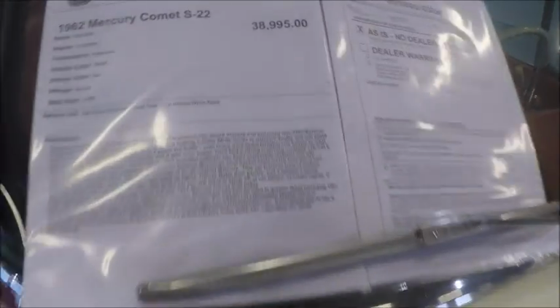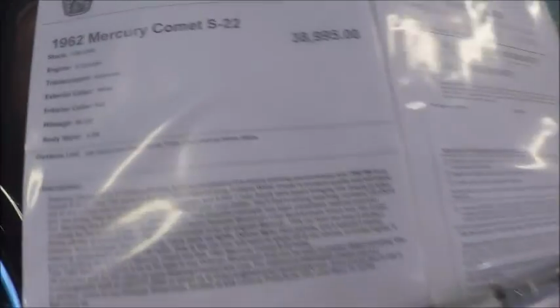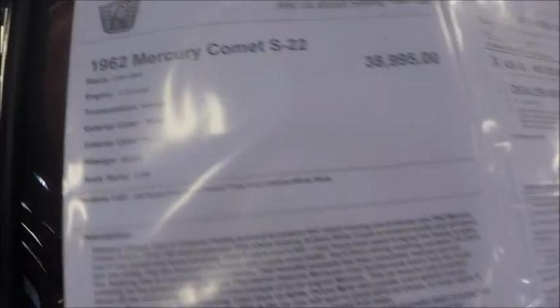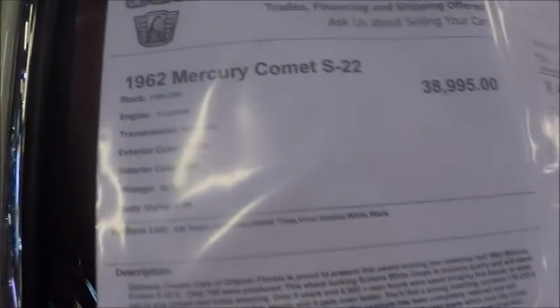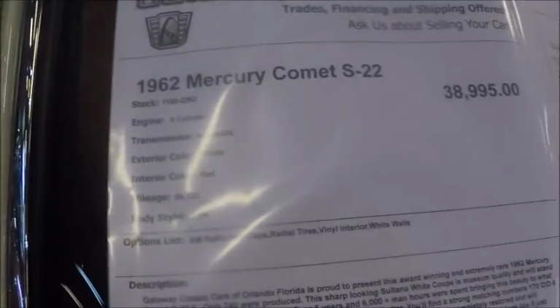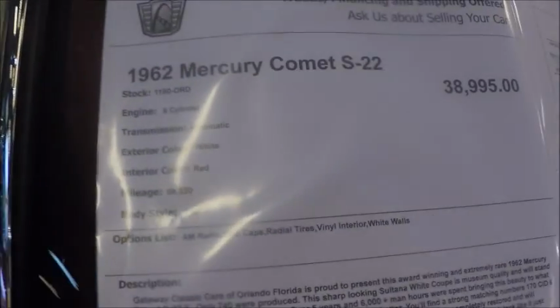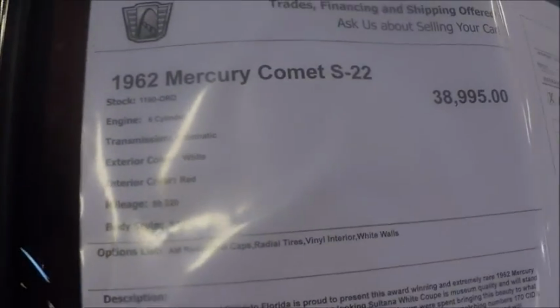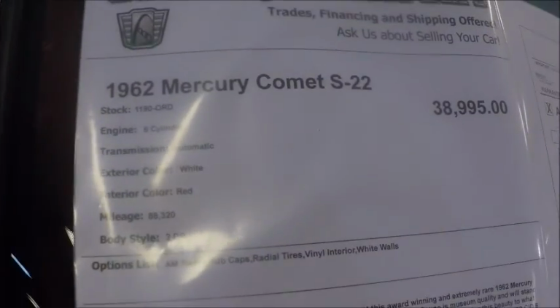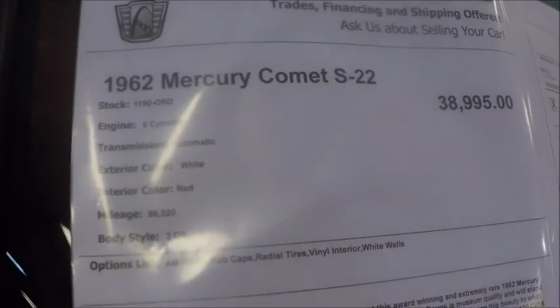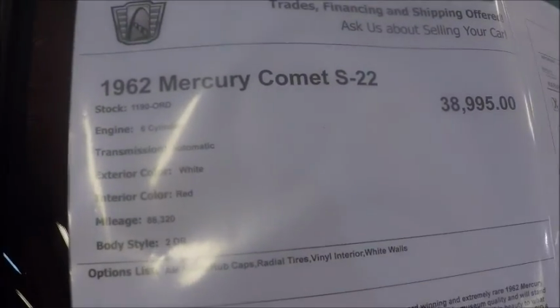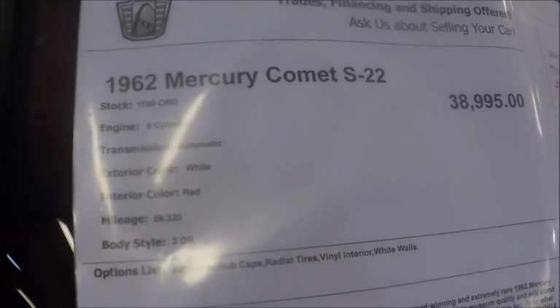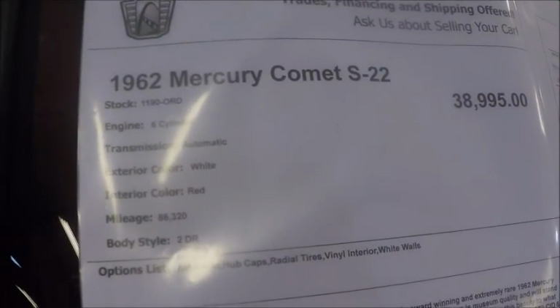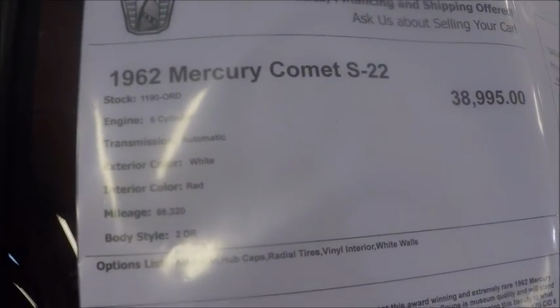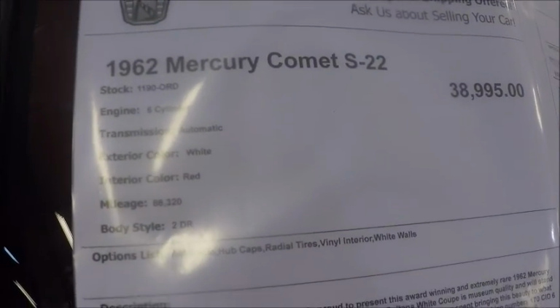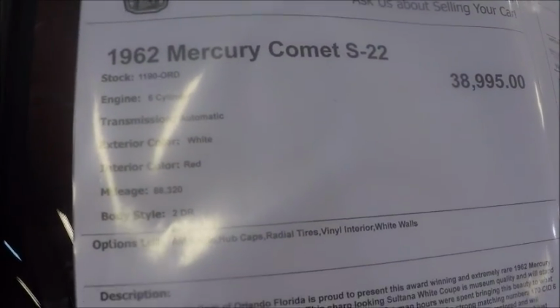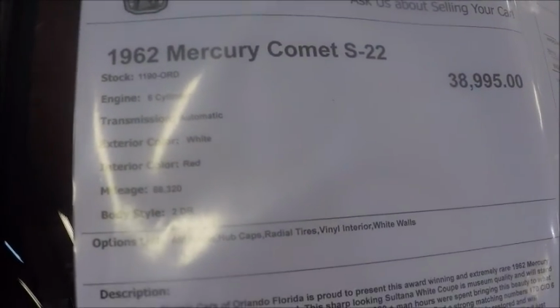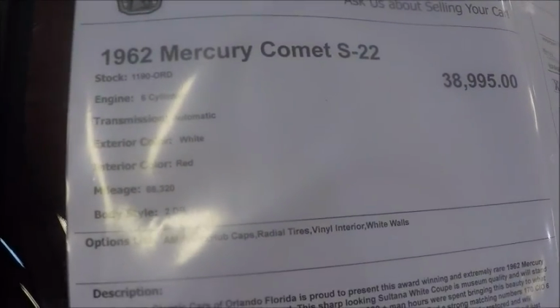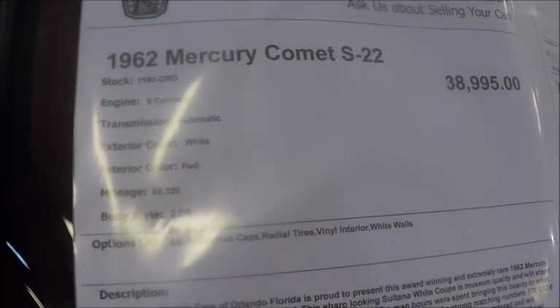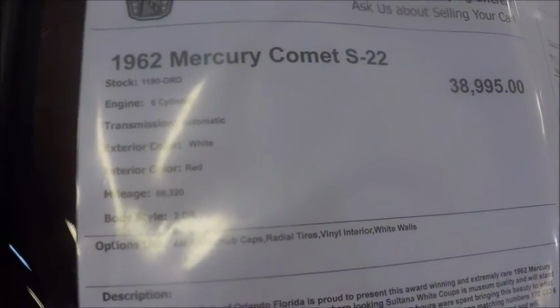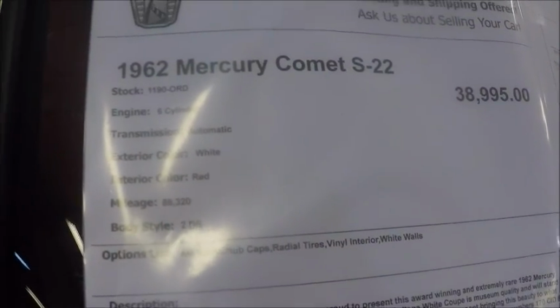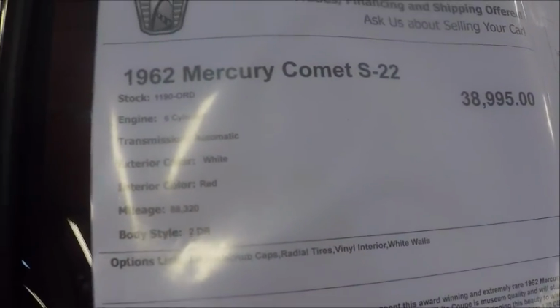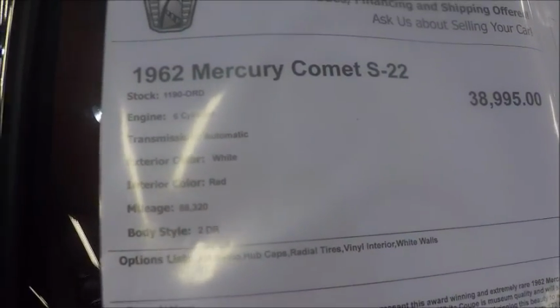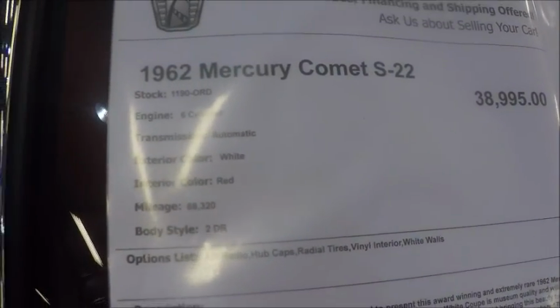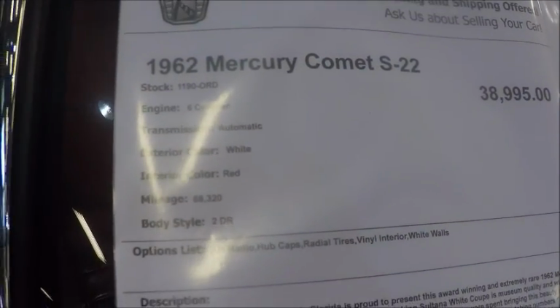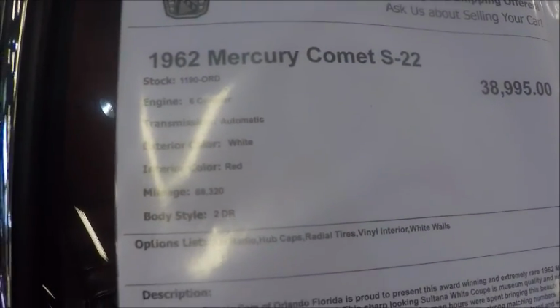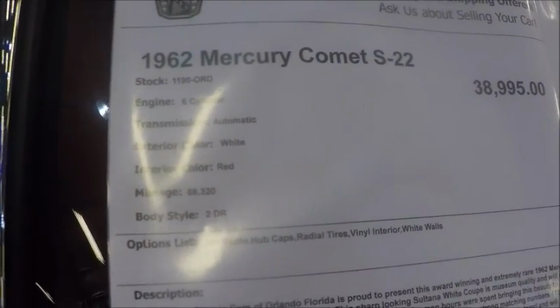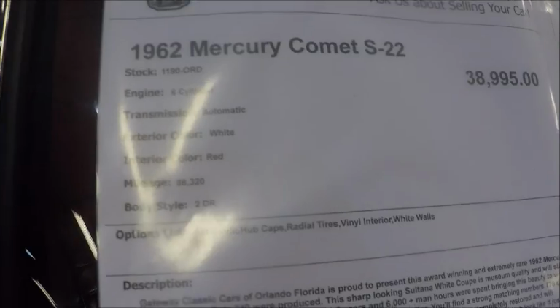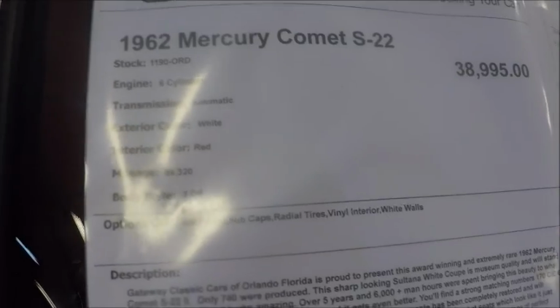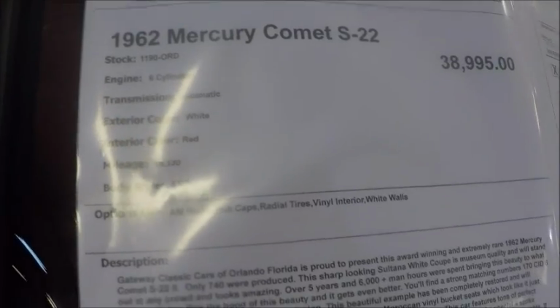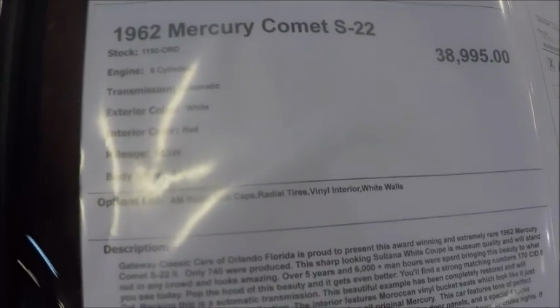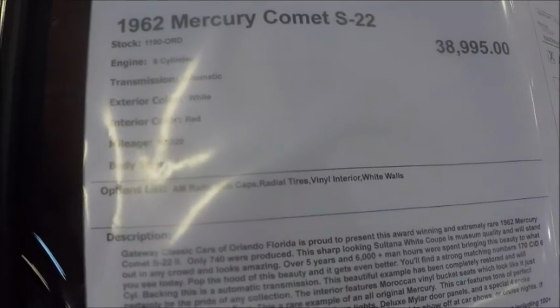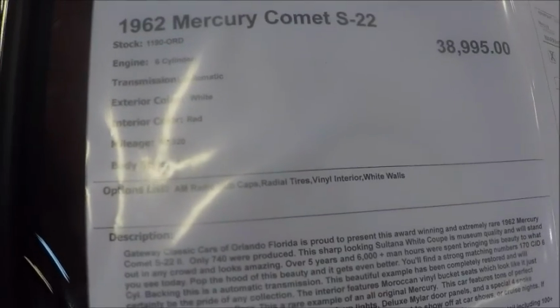And here you see the written information about the car. 170 cubic inch six.